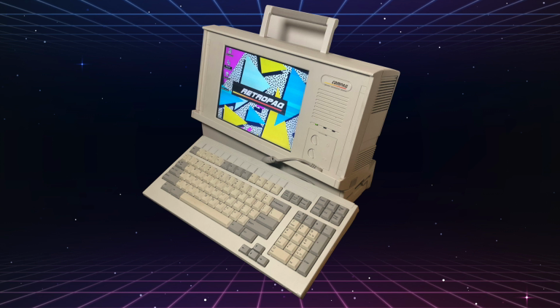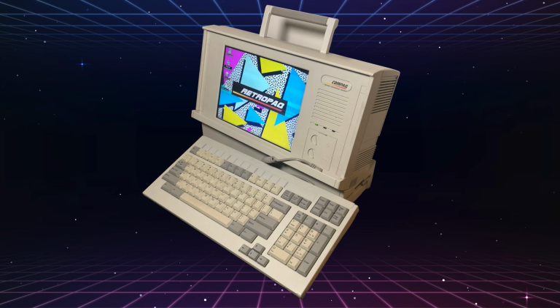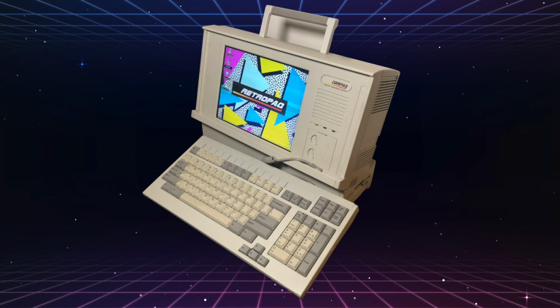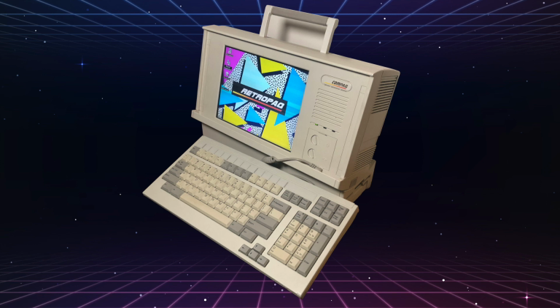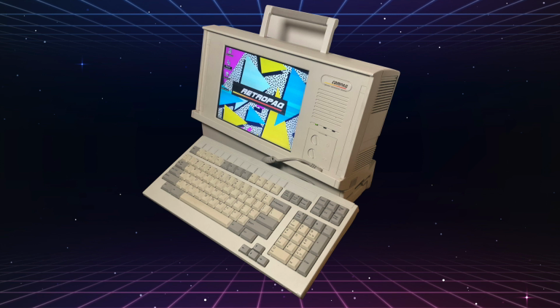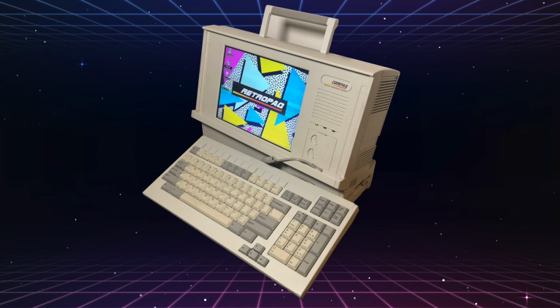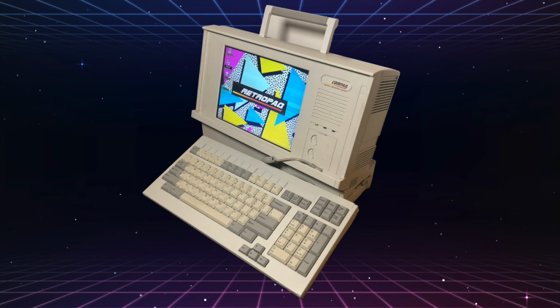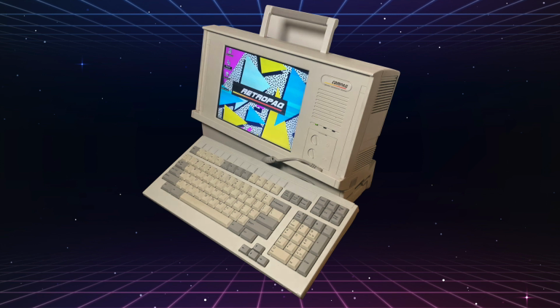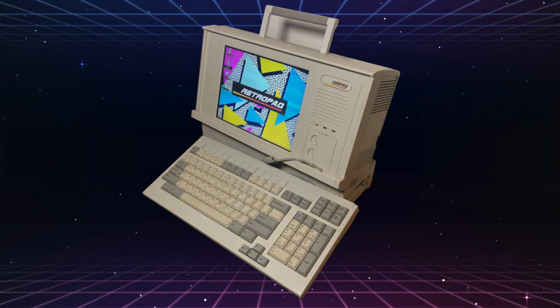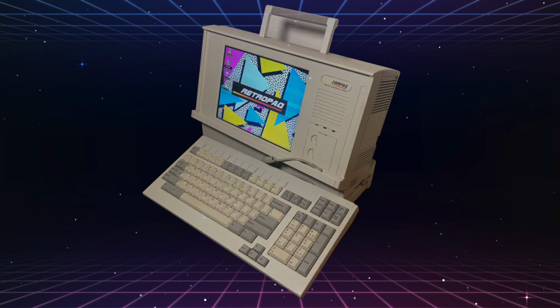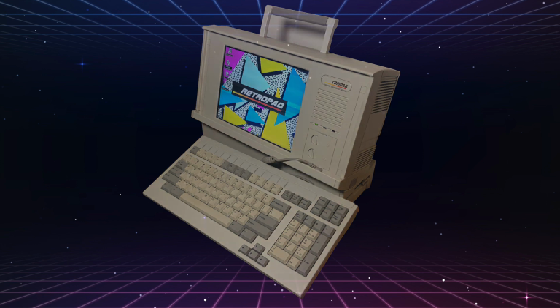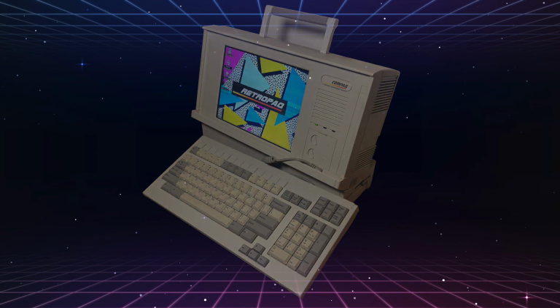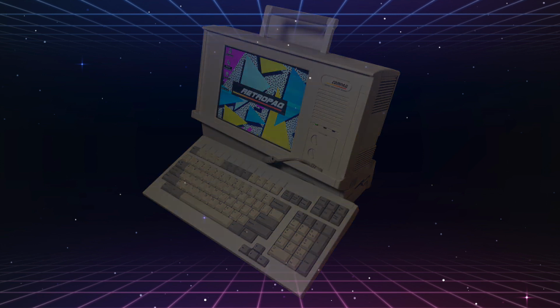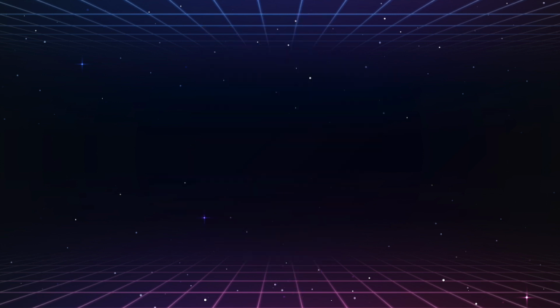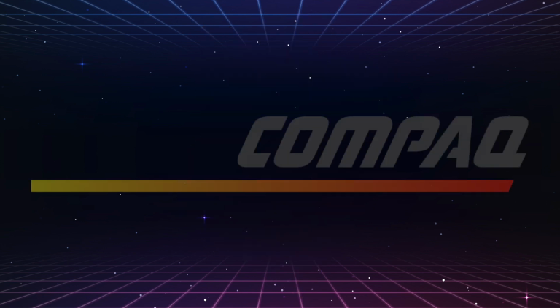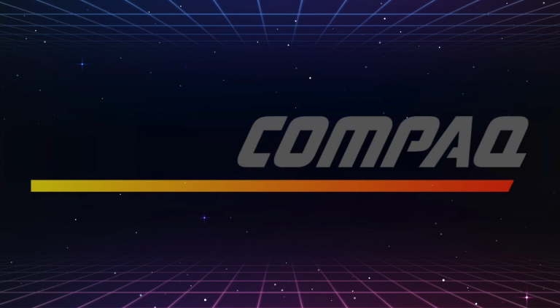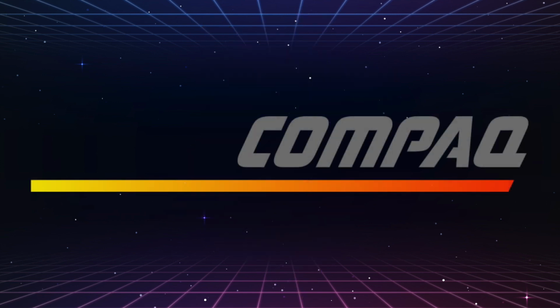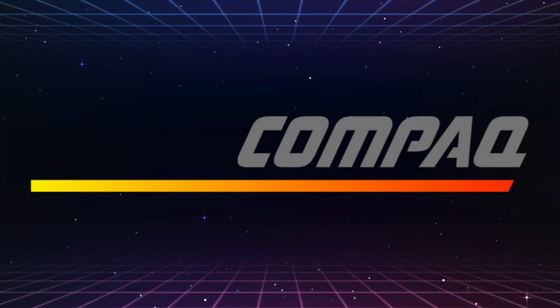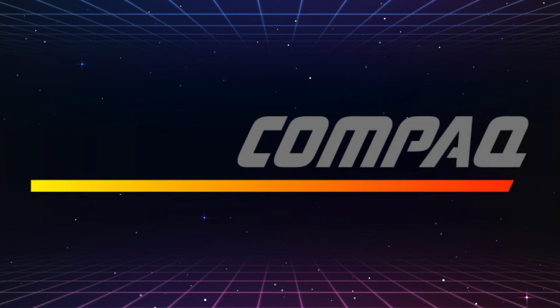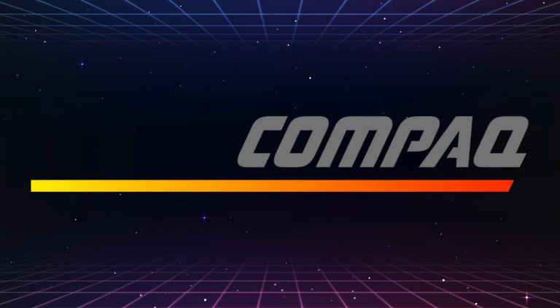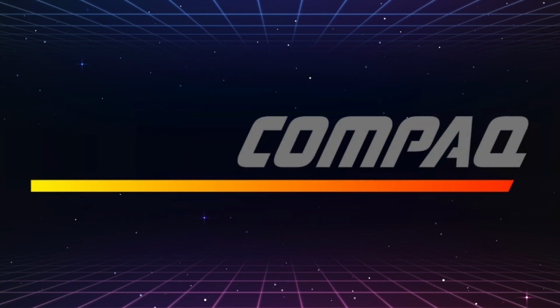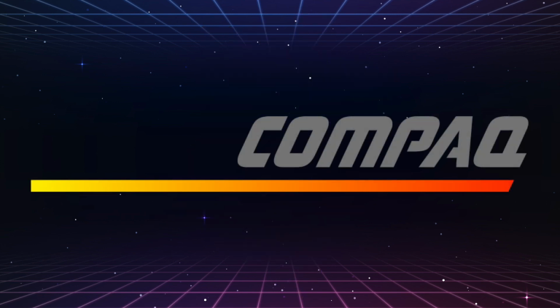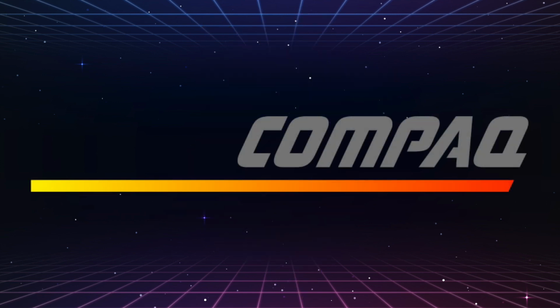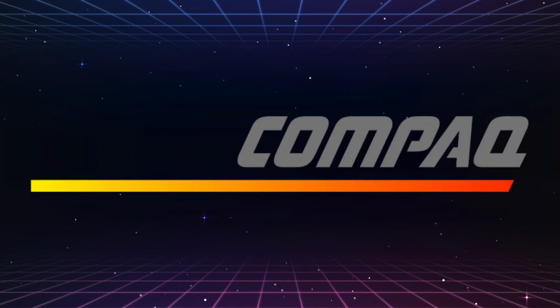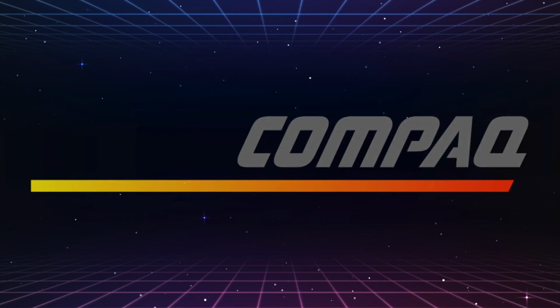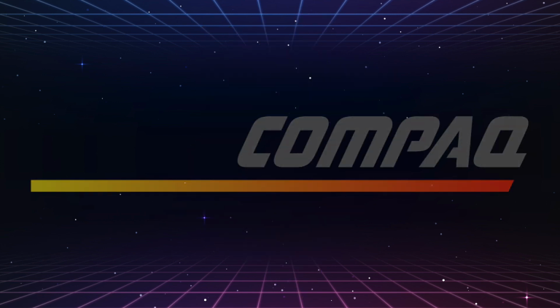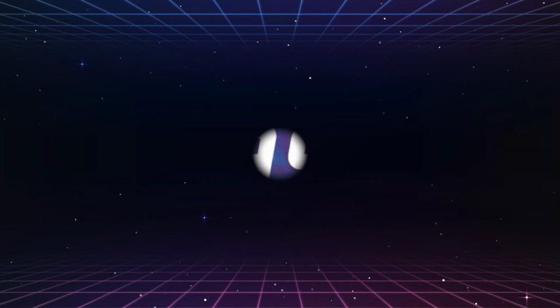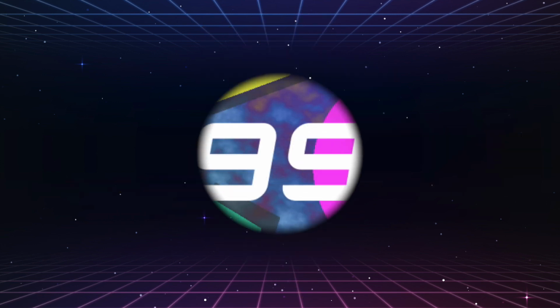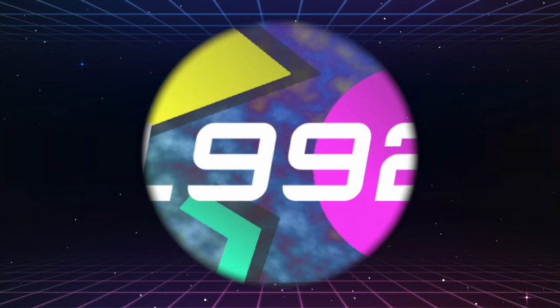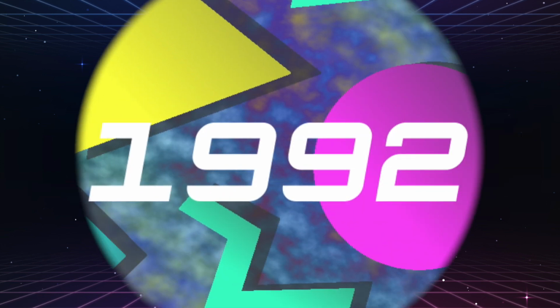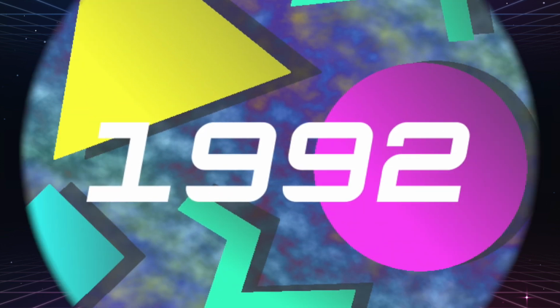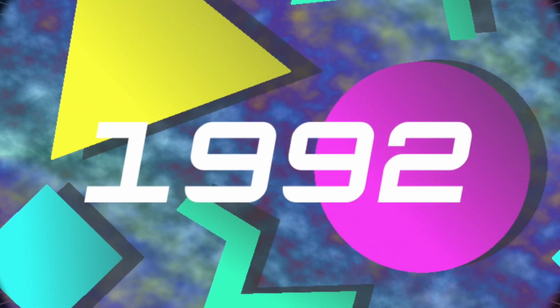The Compaq Portable 46 was the last luggable computer released by Compaq, back in 1992.